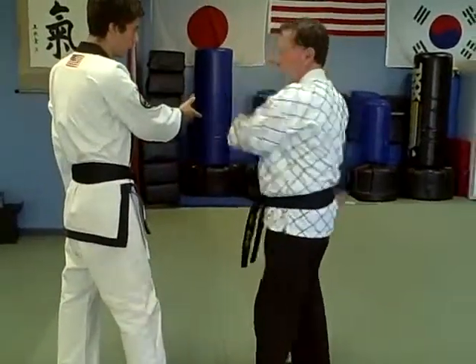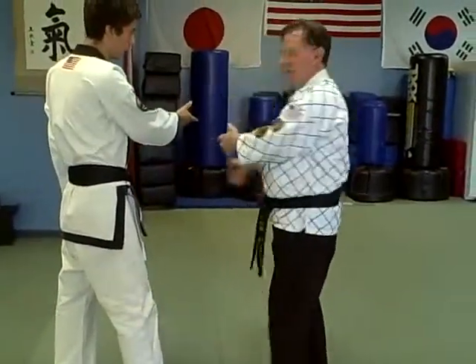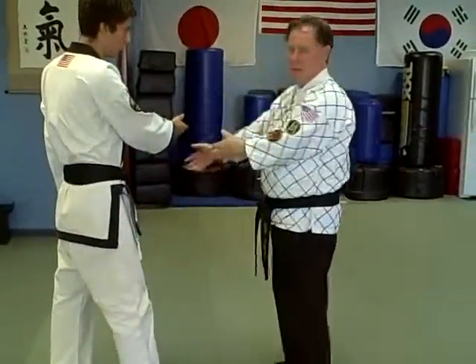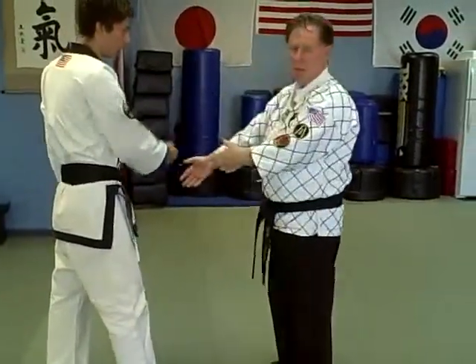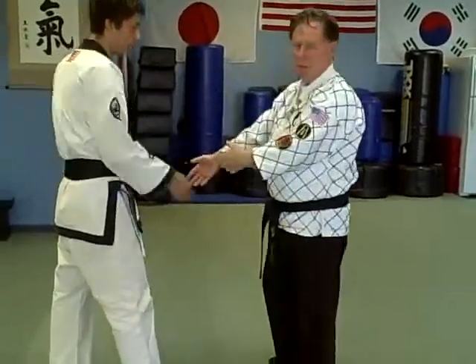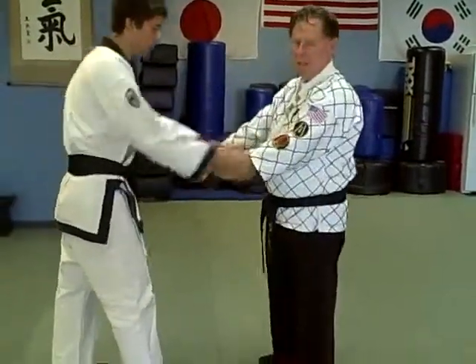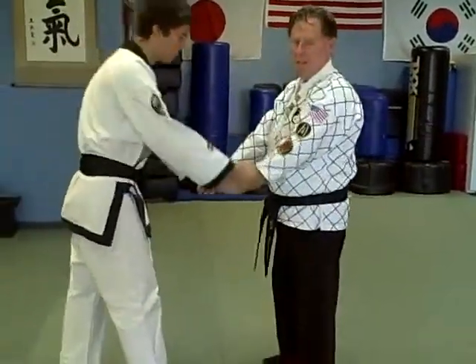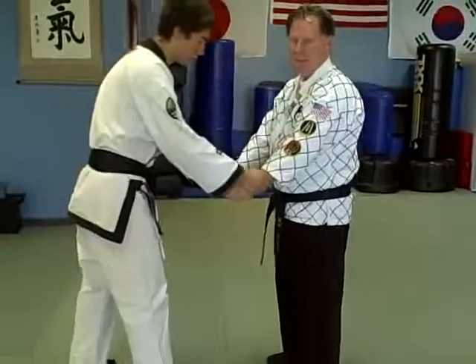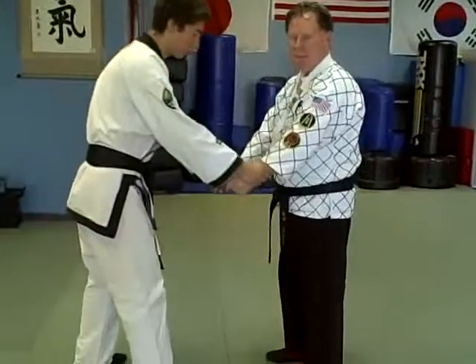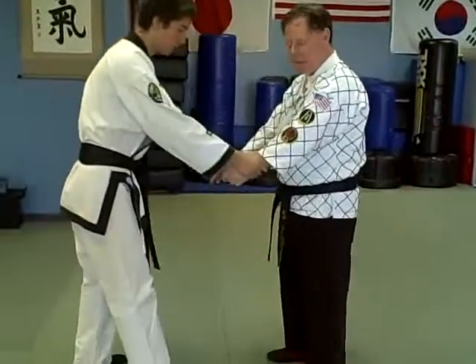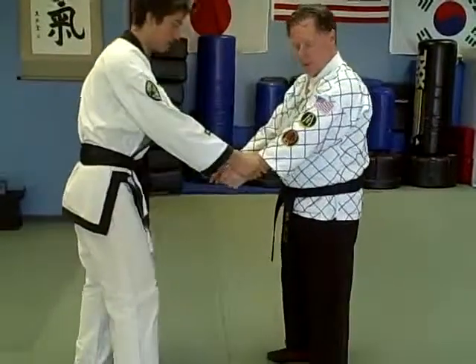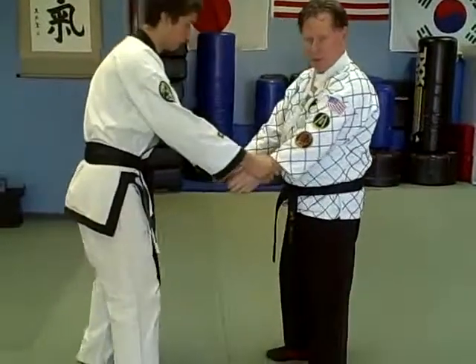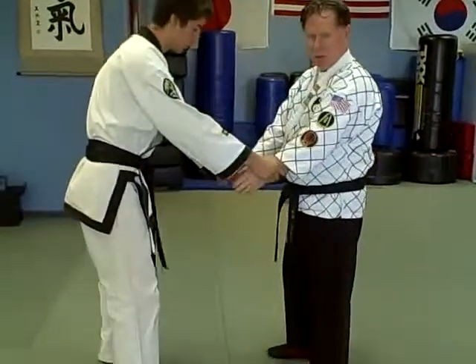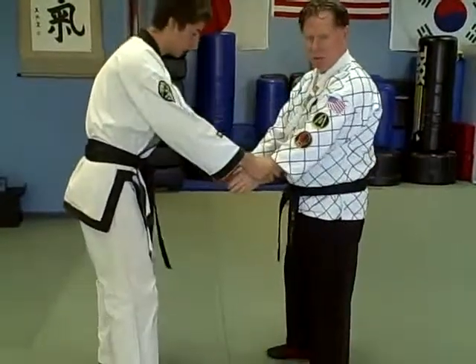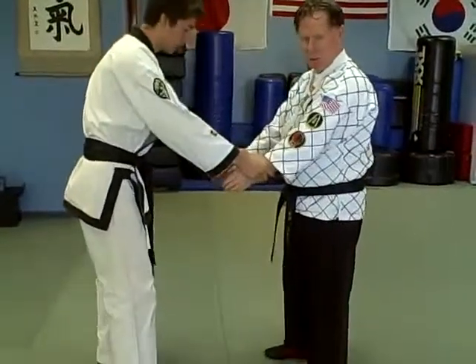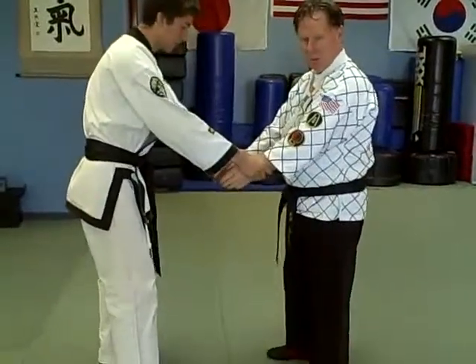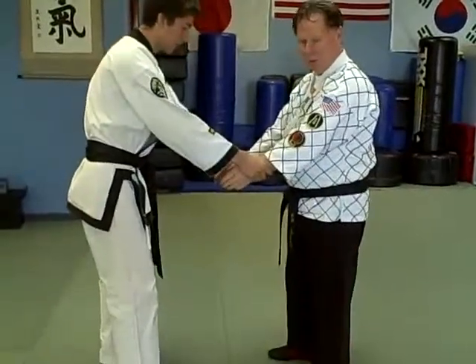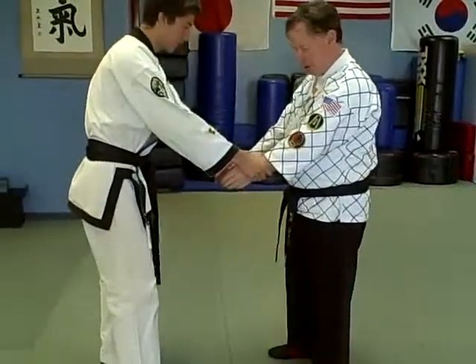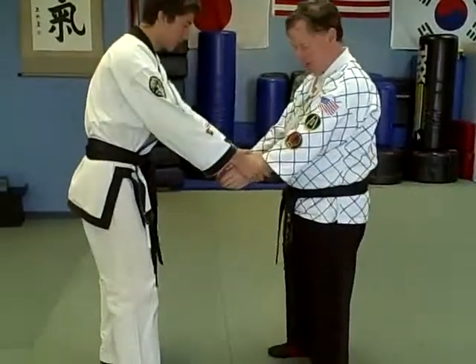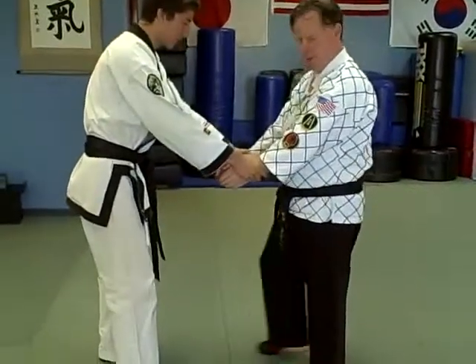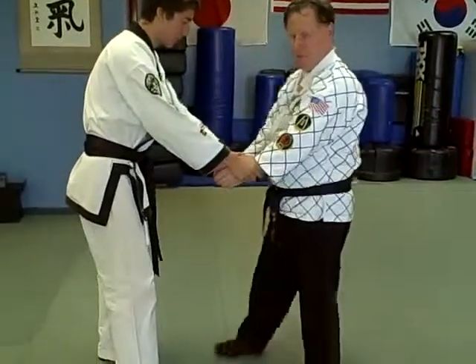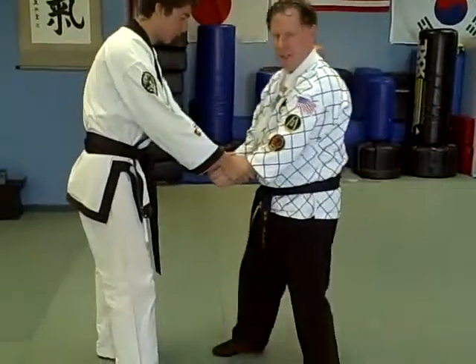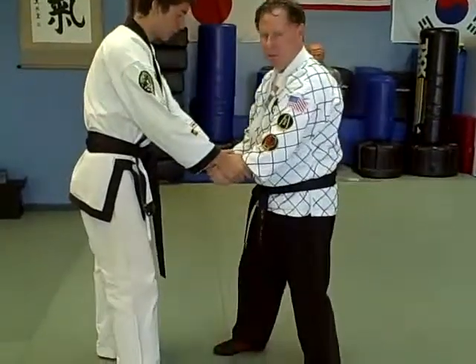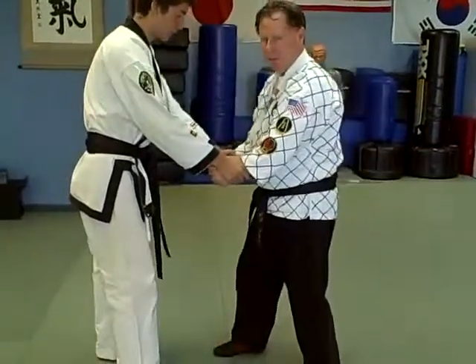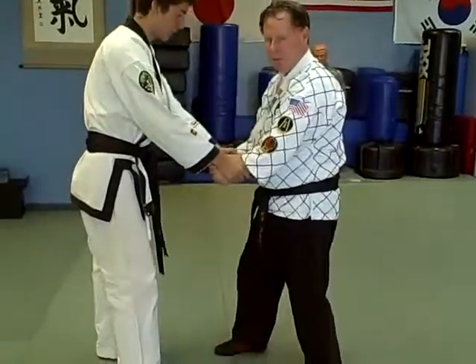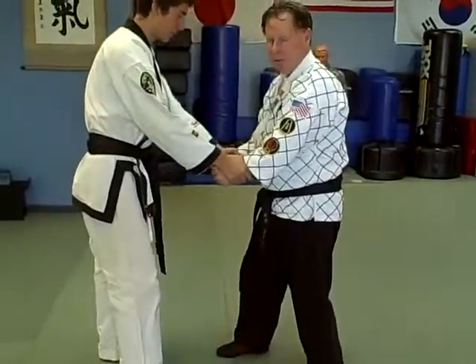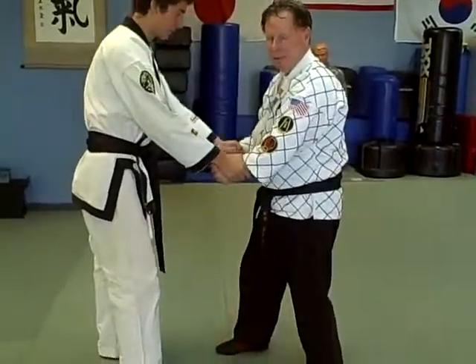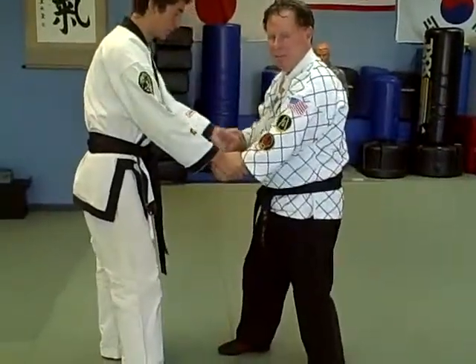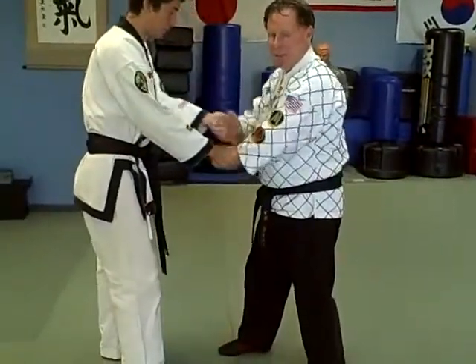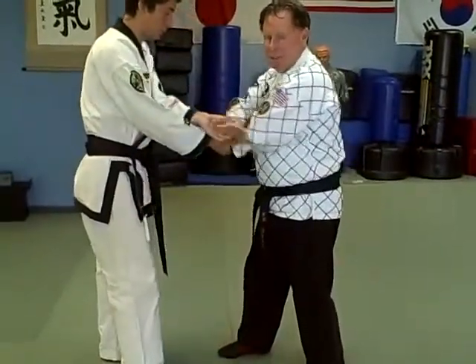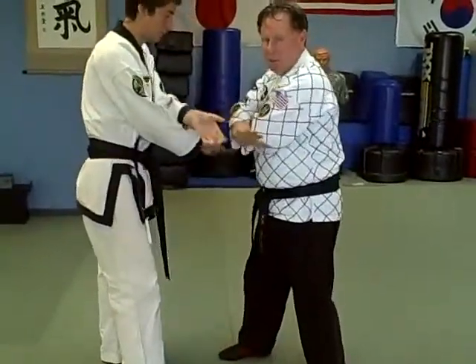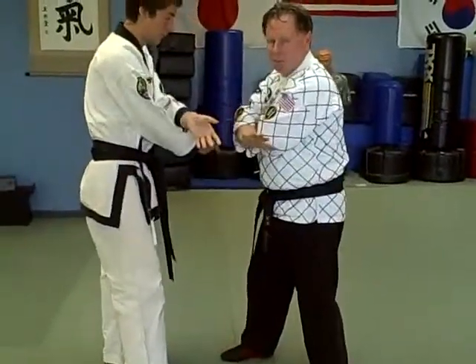If he grabs both hands, it doesn't matter which foot steps in — just pick one — but do the right and left at the same time.